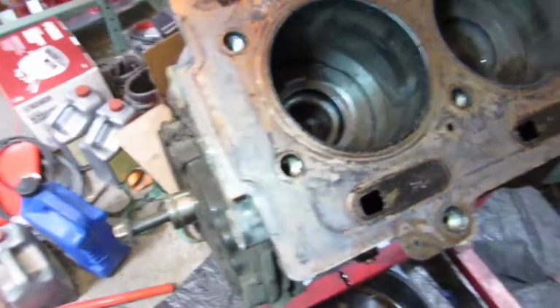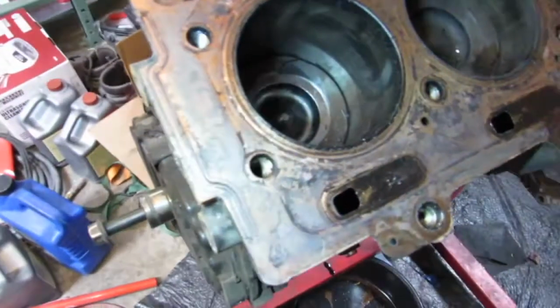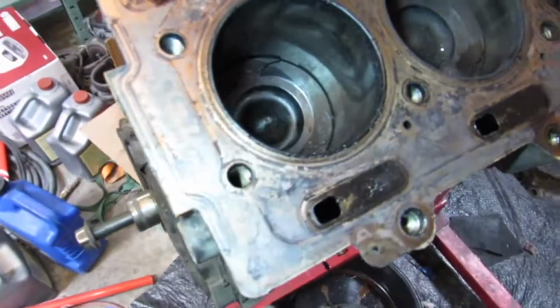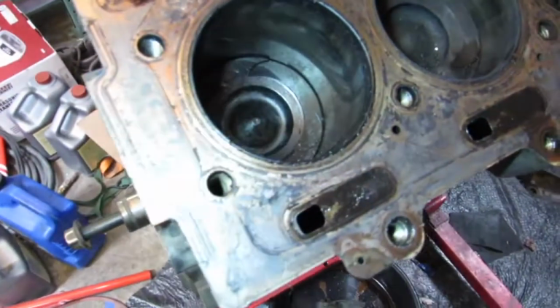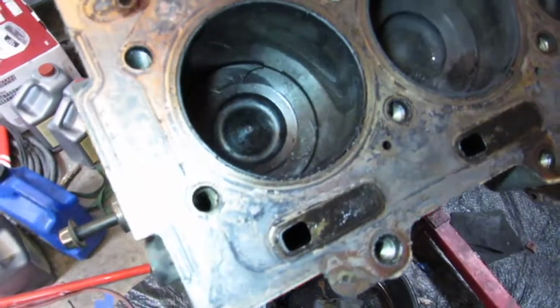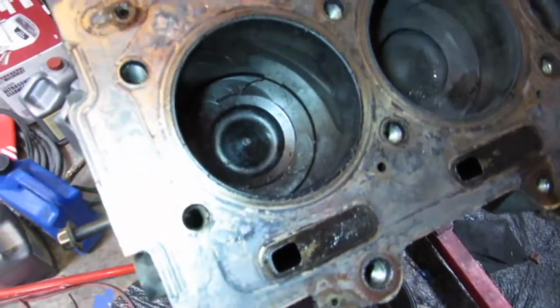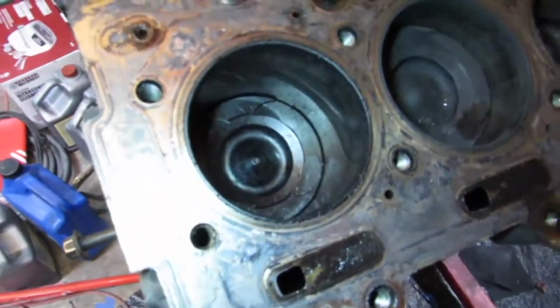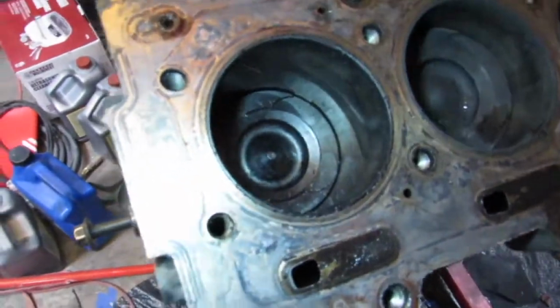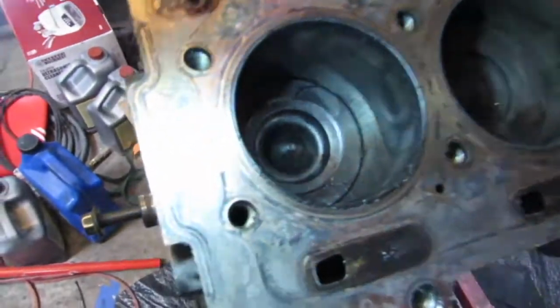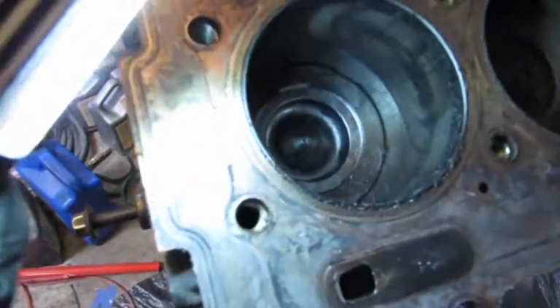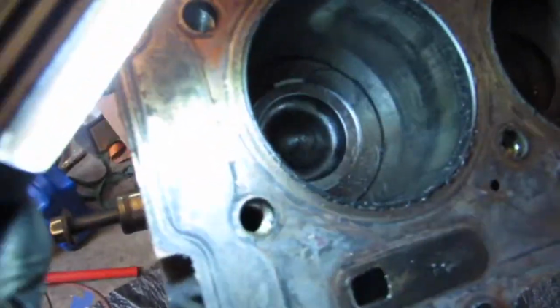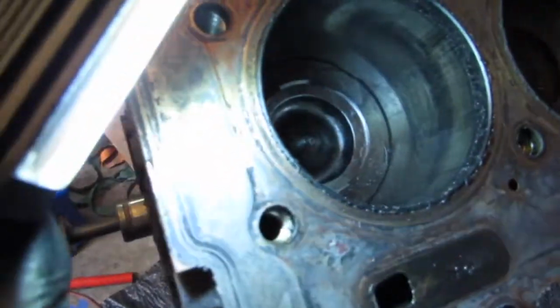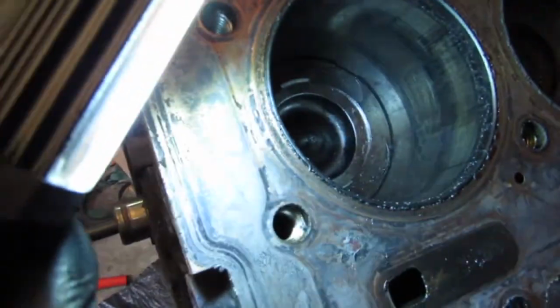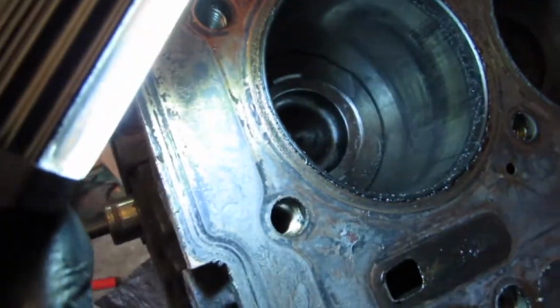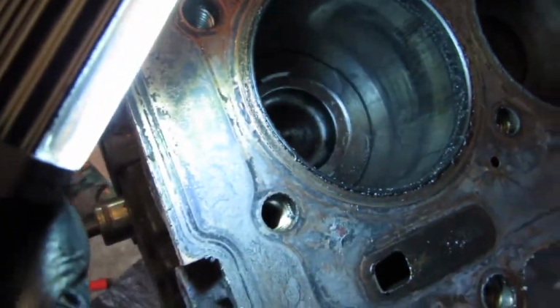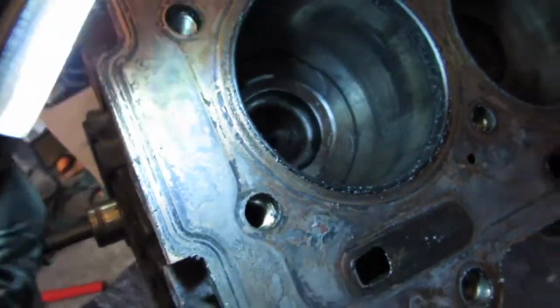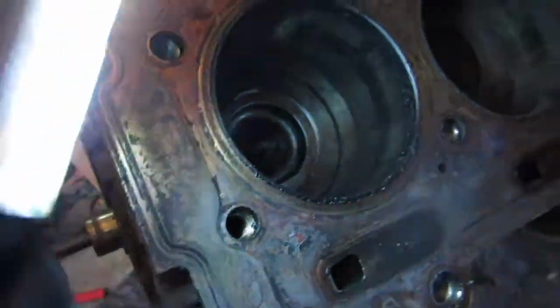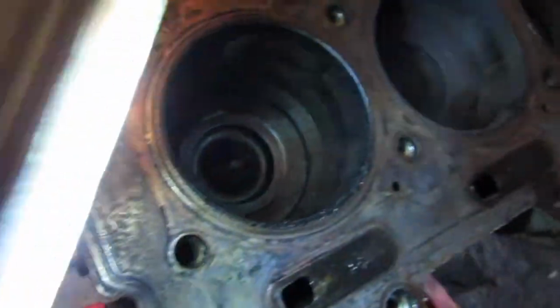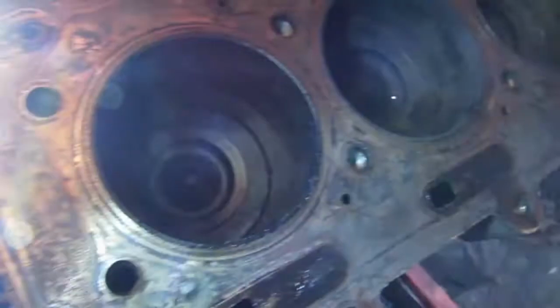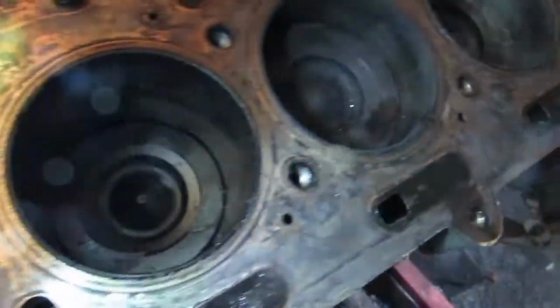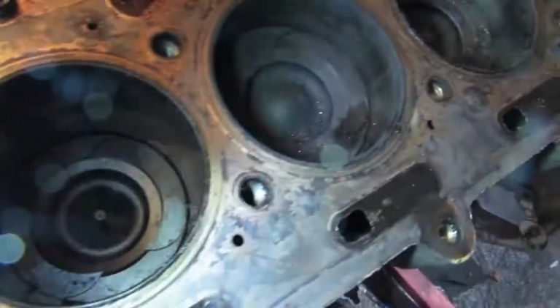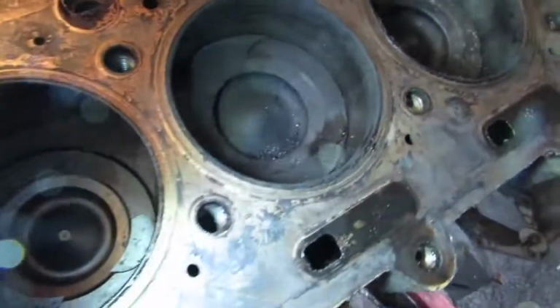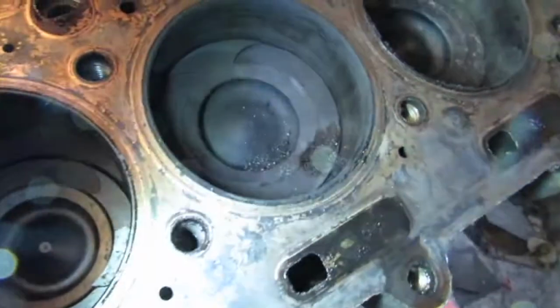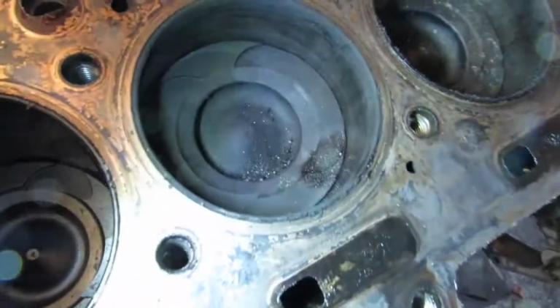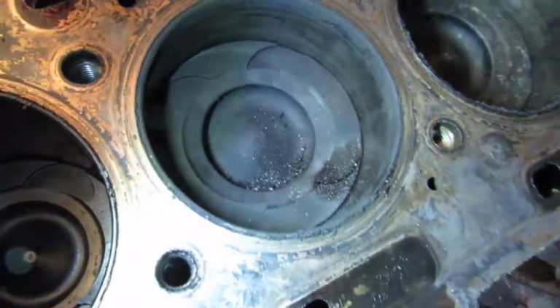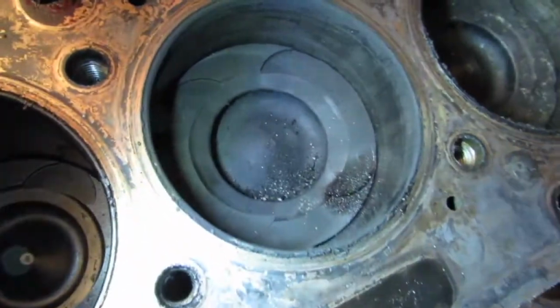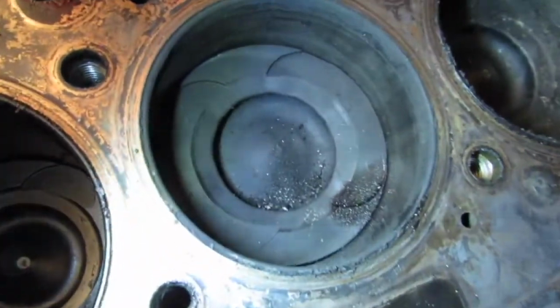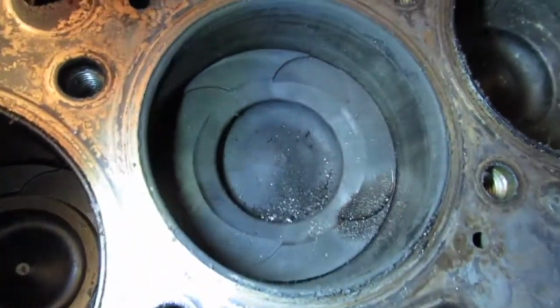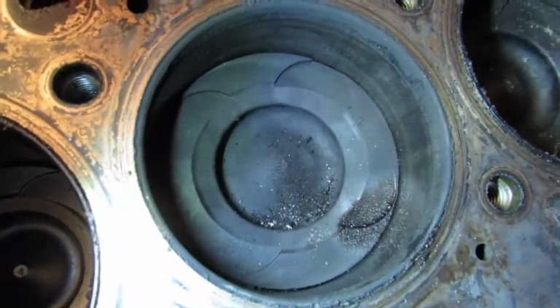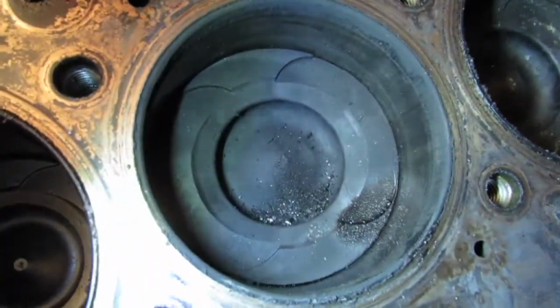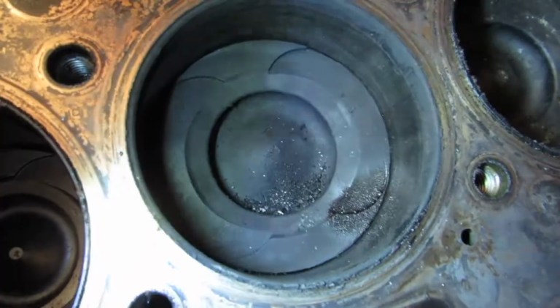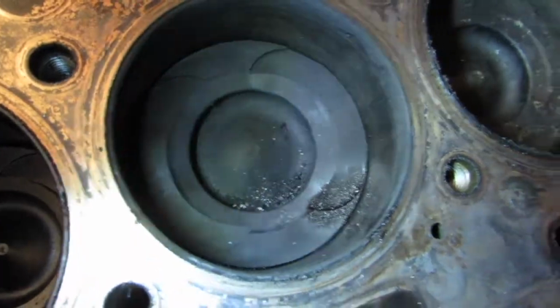Cylinder 1 looks pretty good, cylinder 2 looks pretty good.